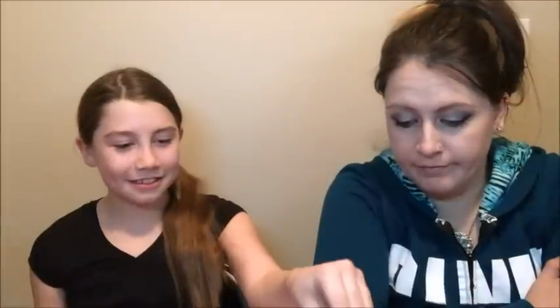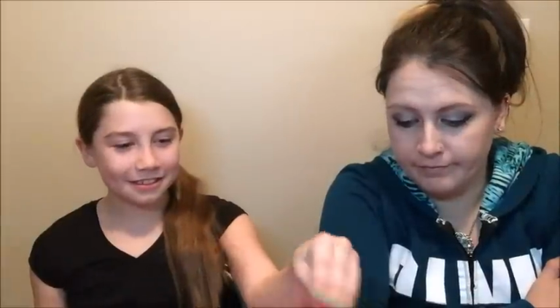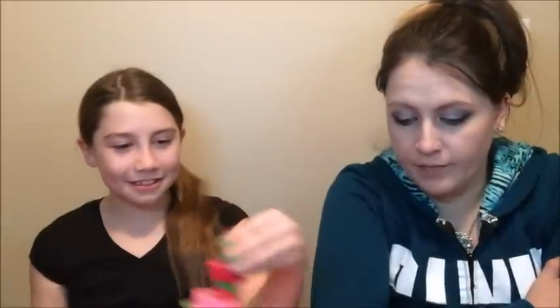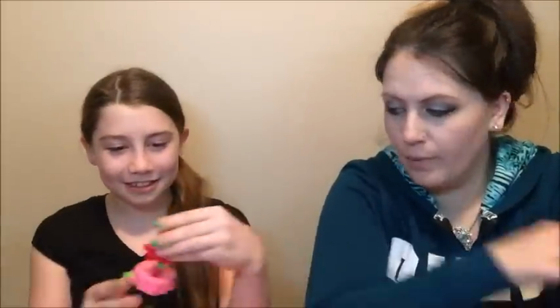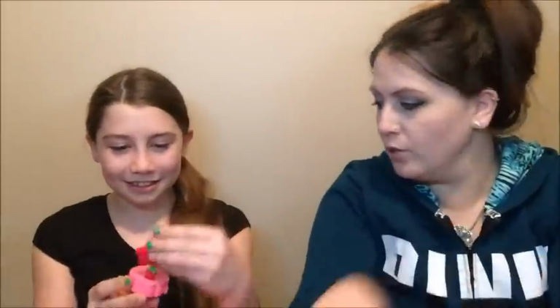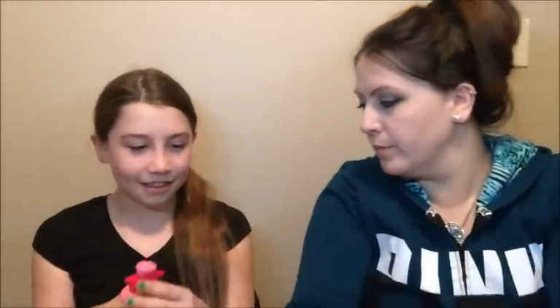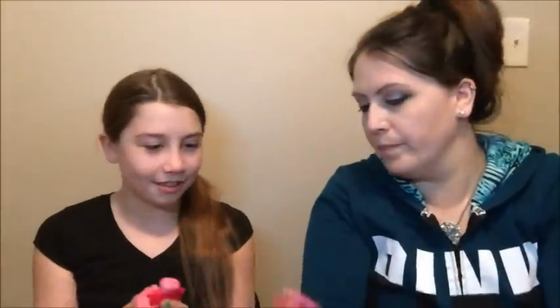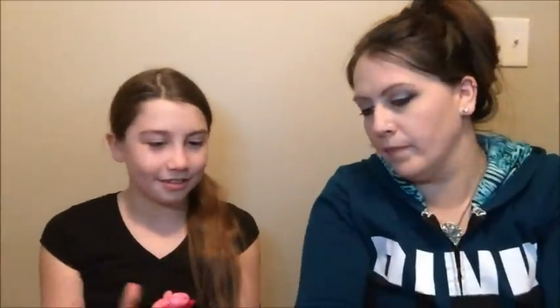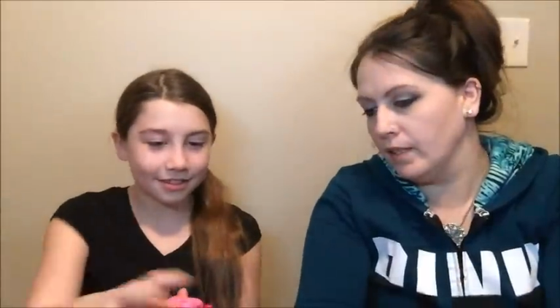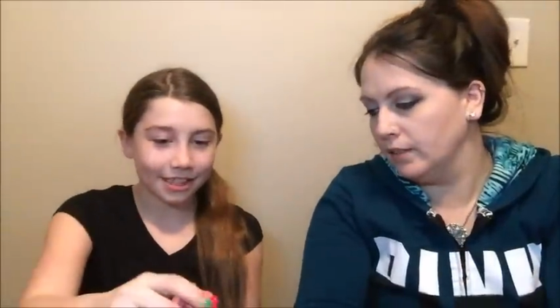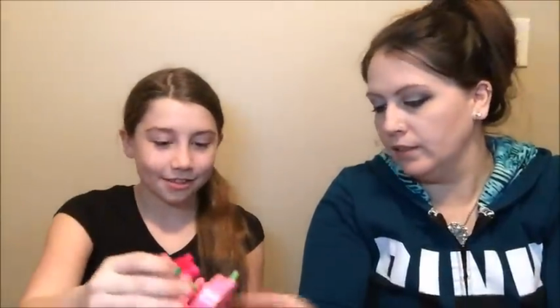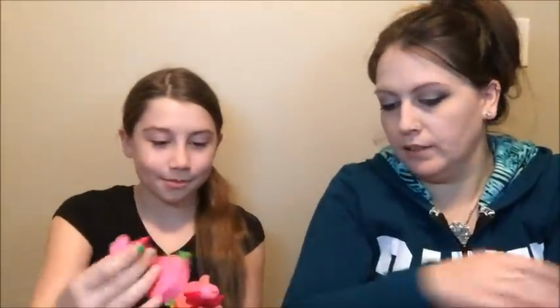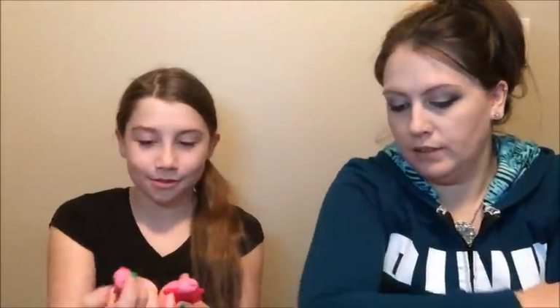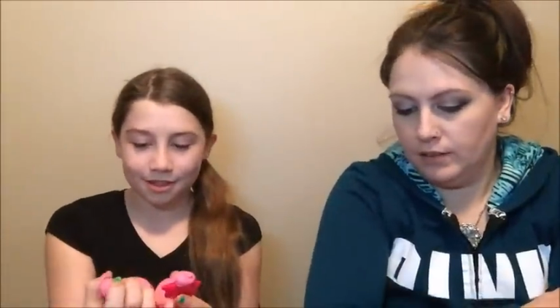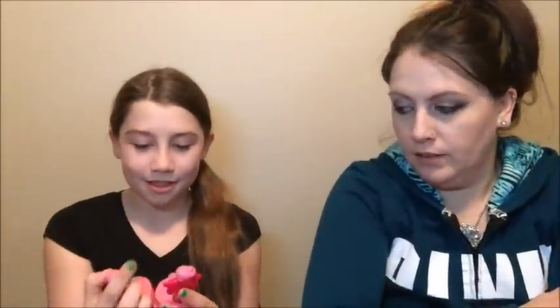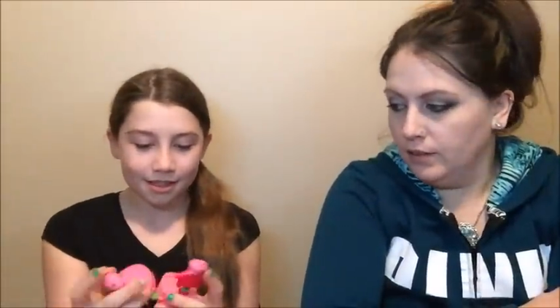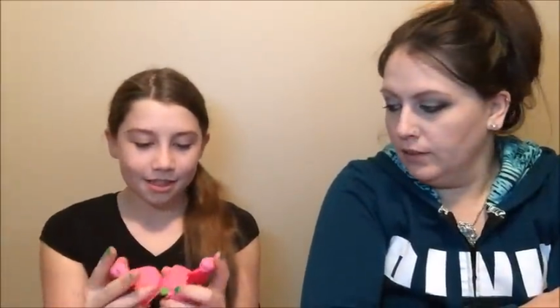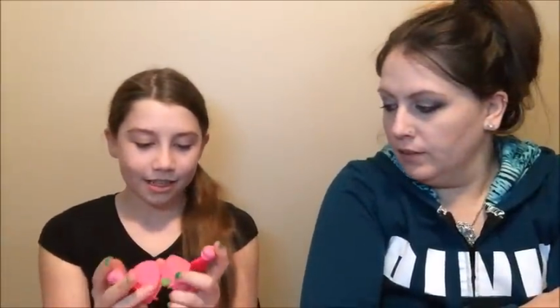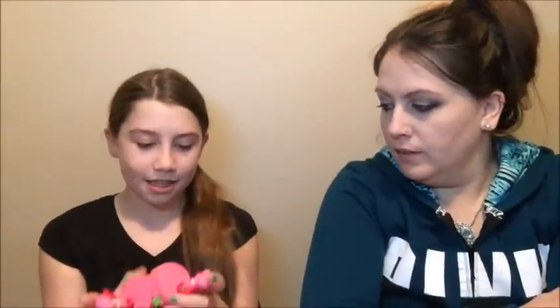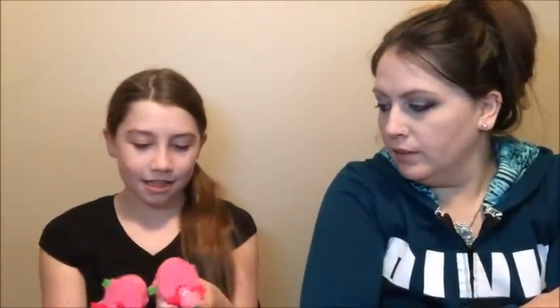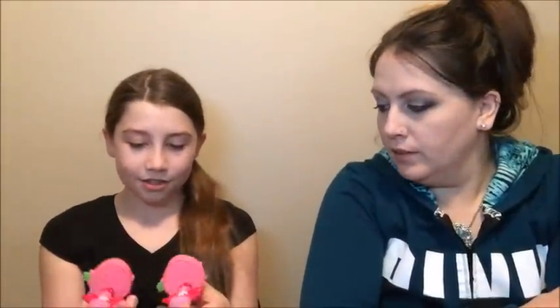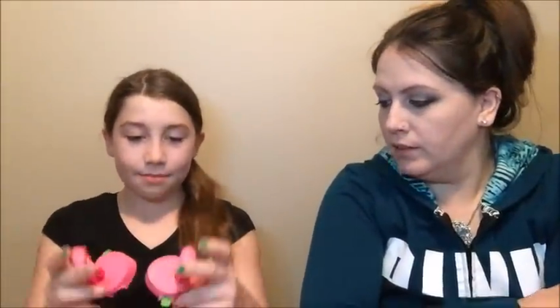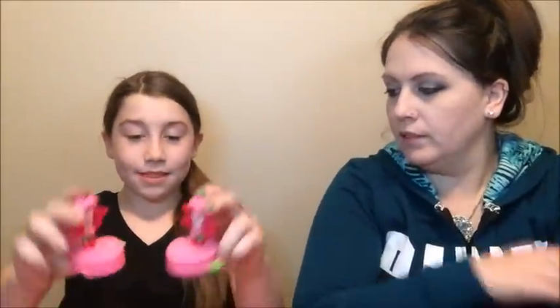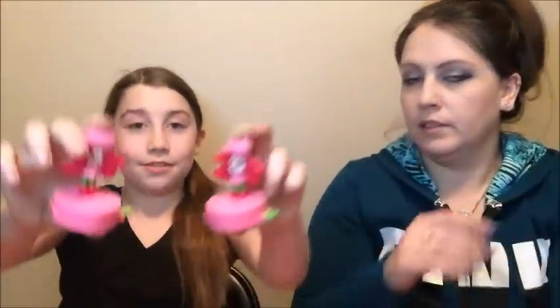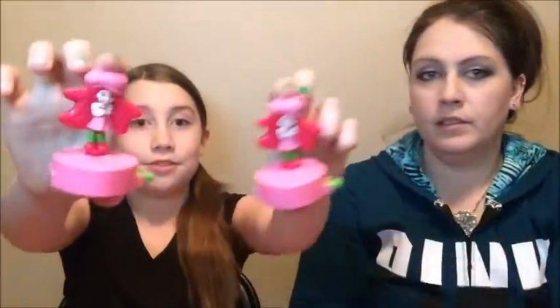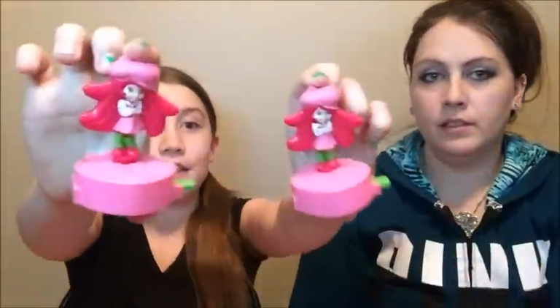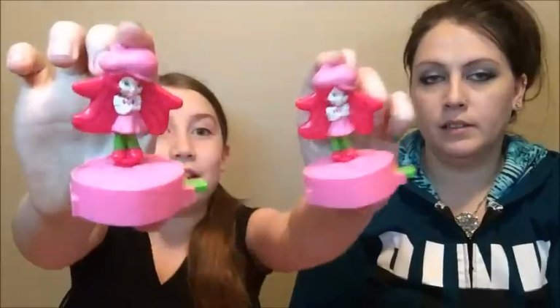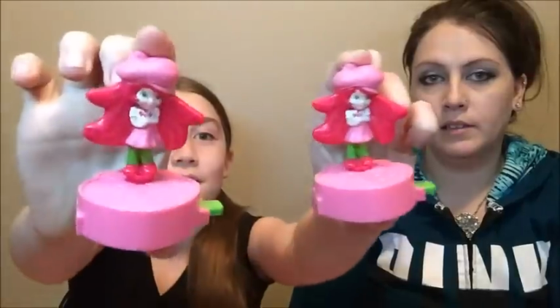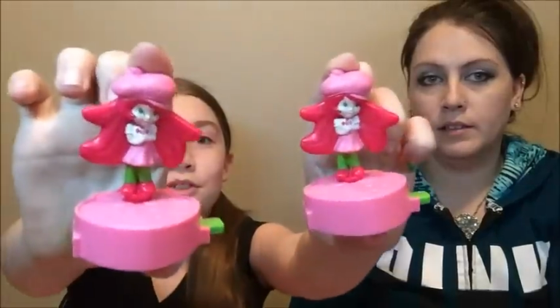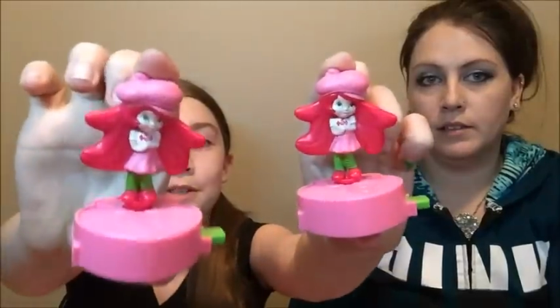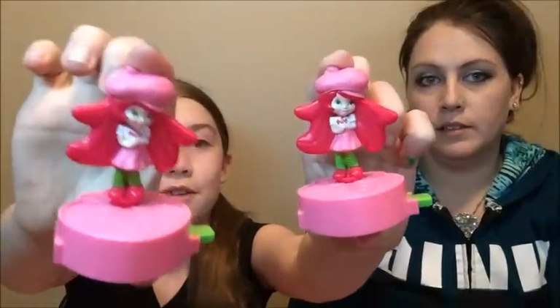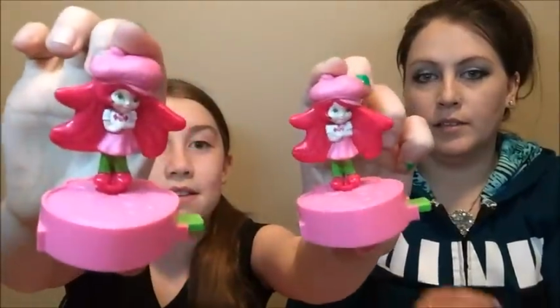Oh we got two of them! So I guess I'll show those. I got what looks like McDonald's toys — Strawberry Shortcake.